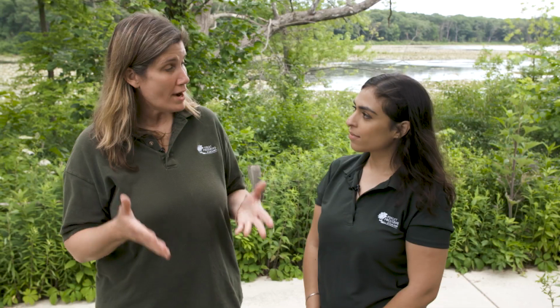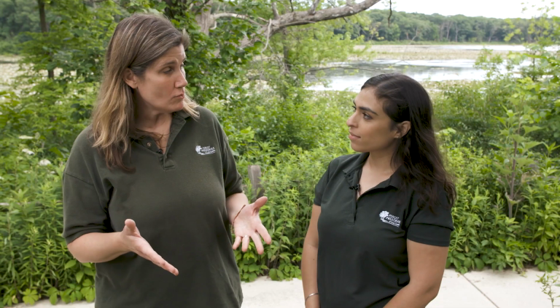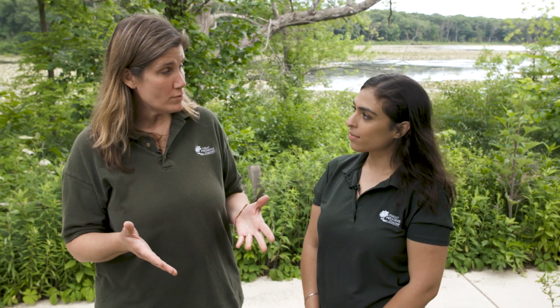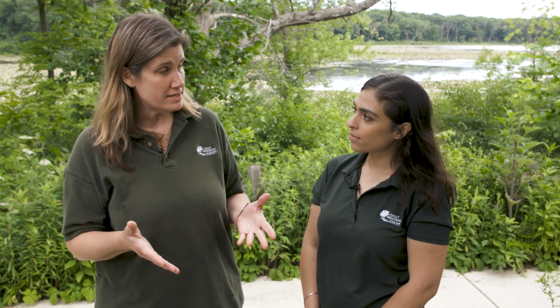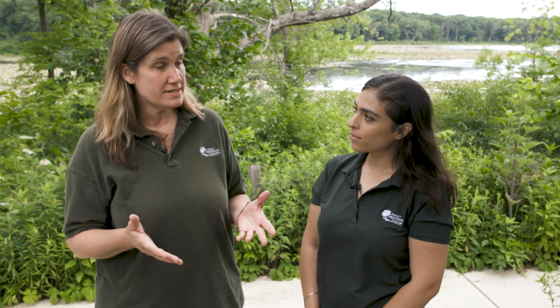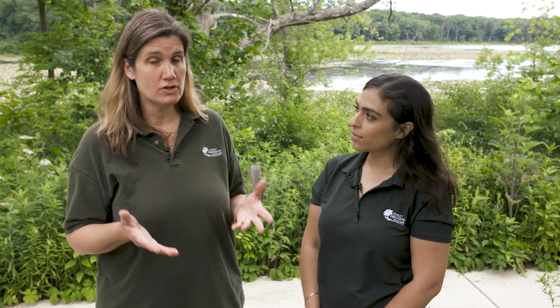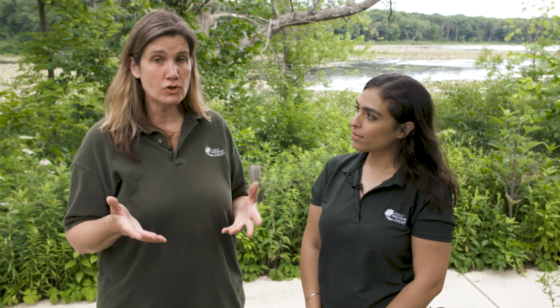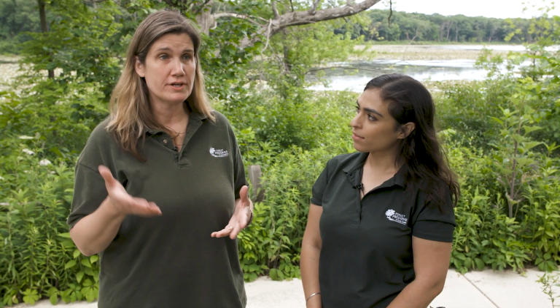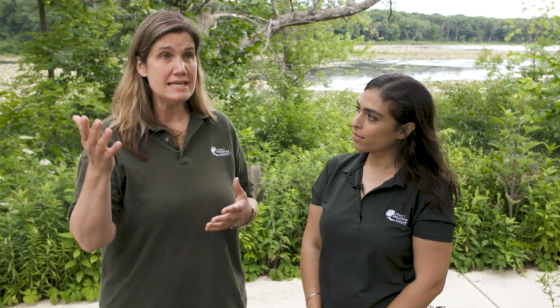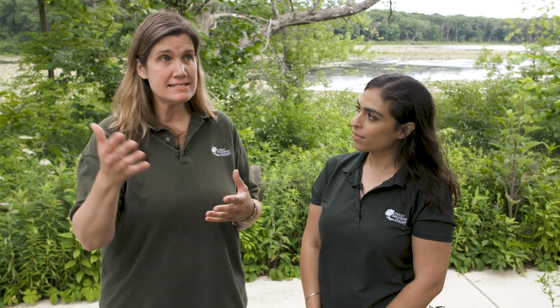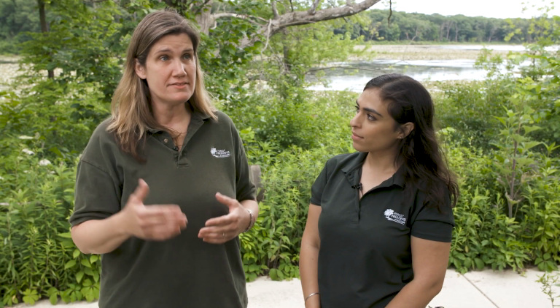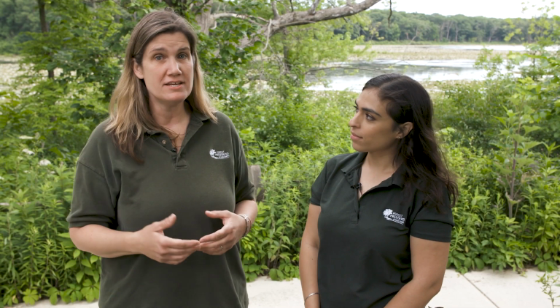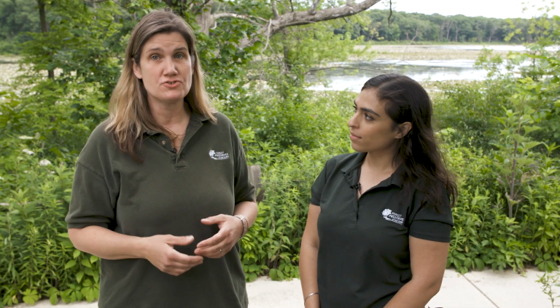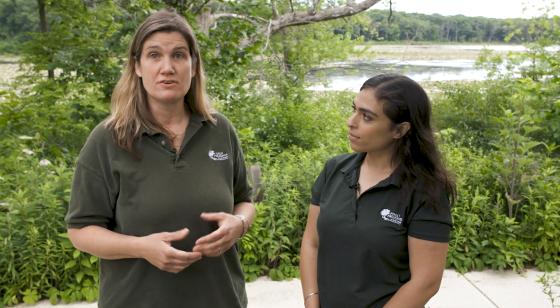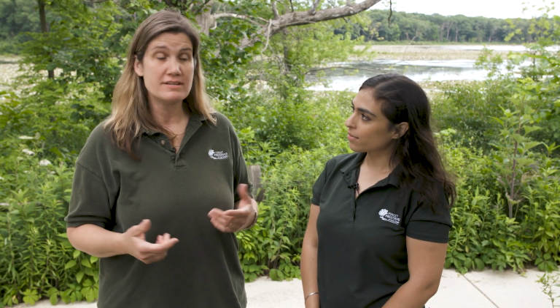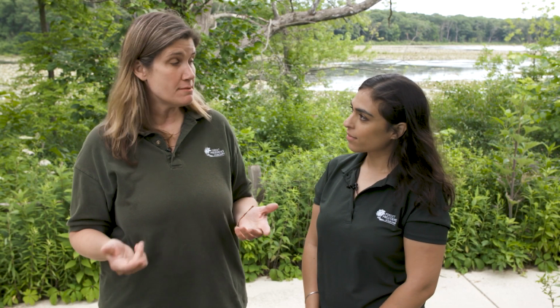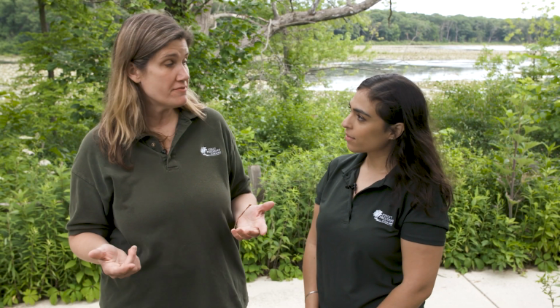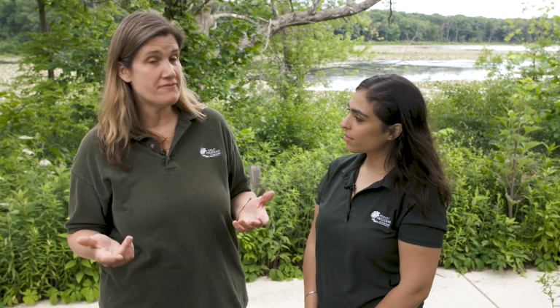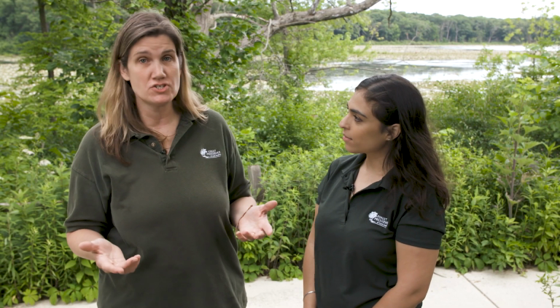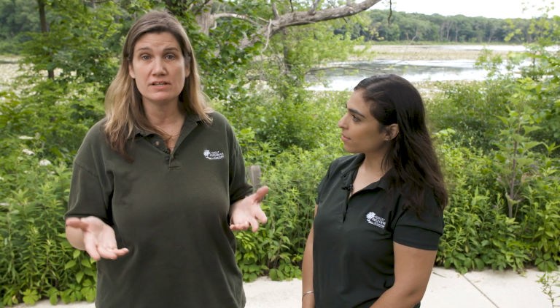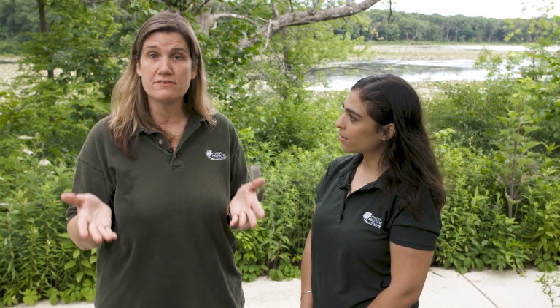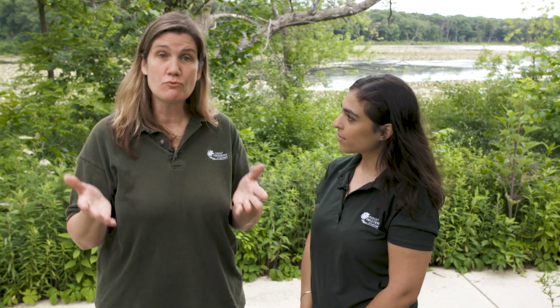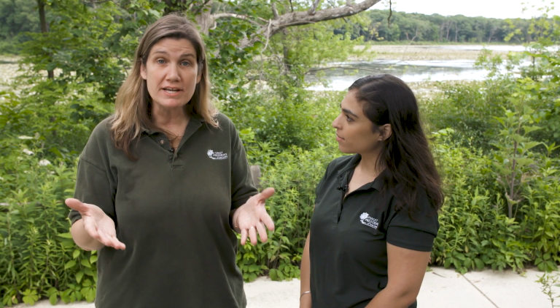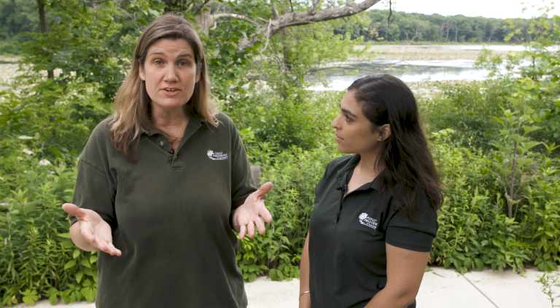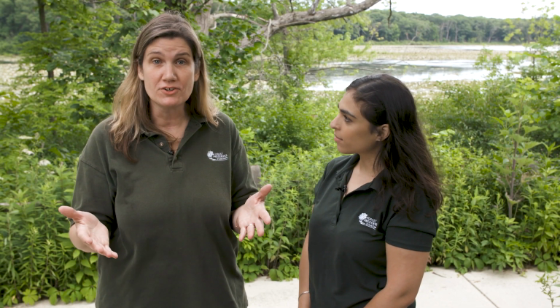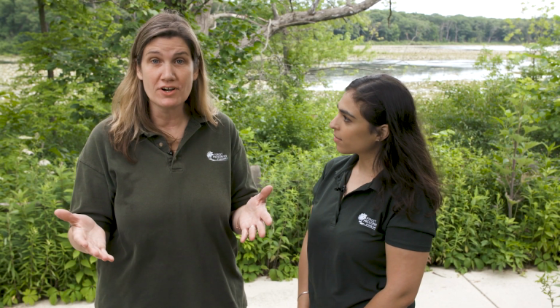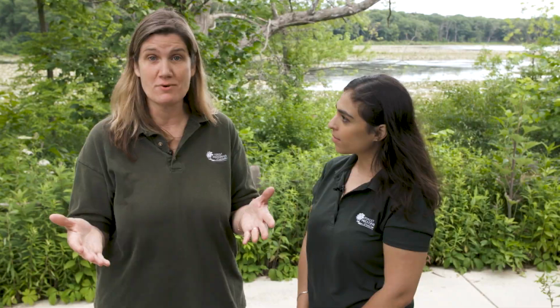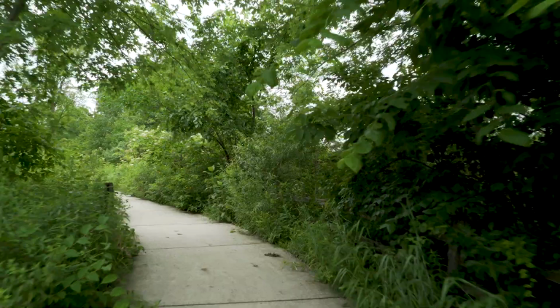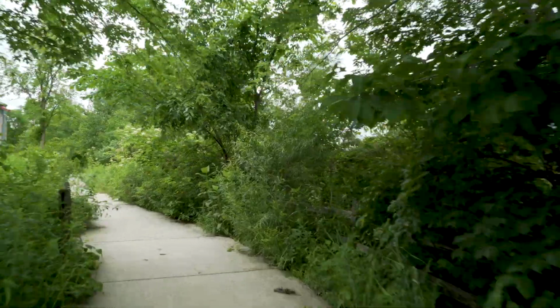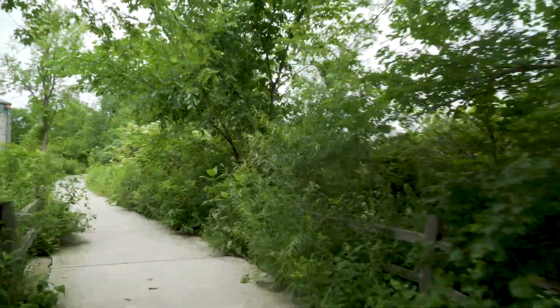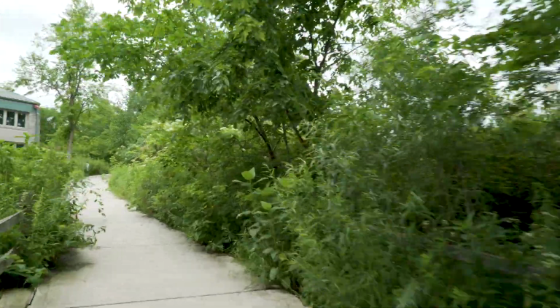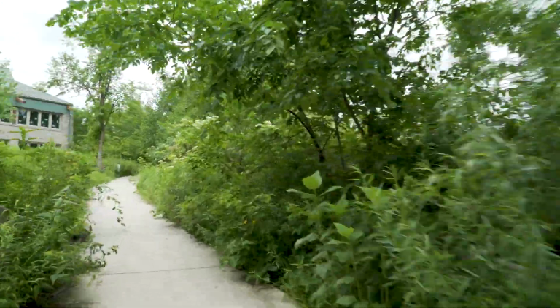Why don't we take a look inside the Nature Center at some of the fish that live right here in Cook County? Let's go.